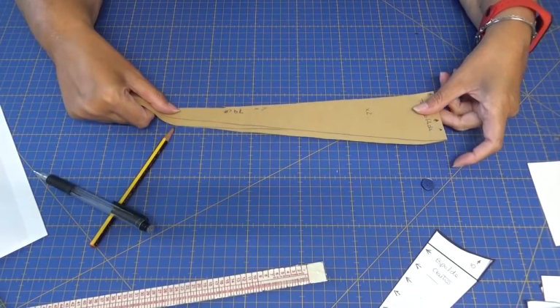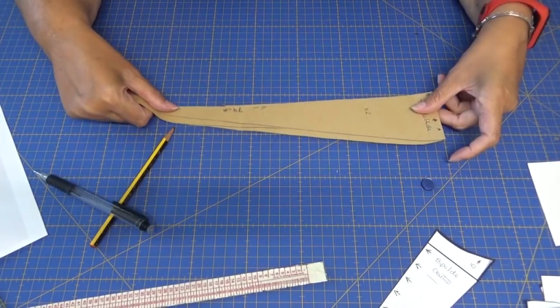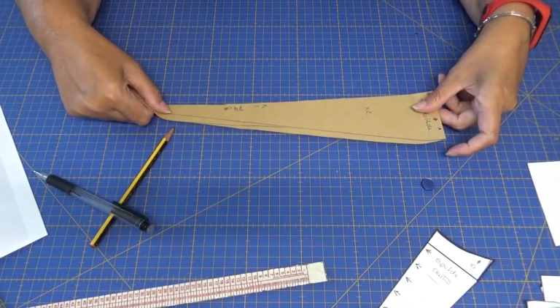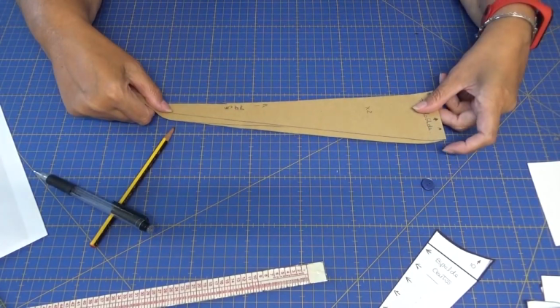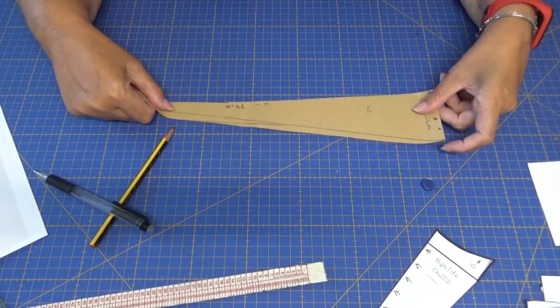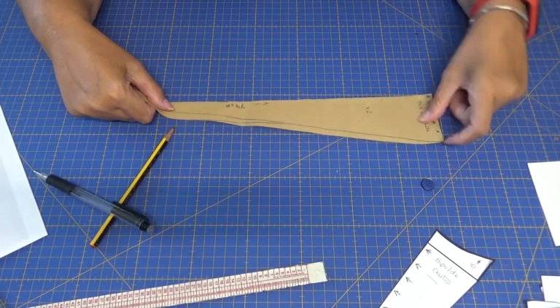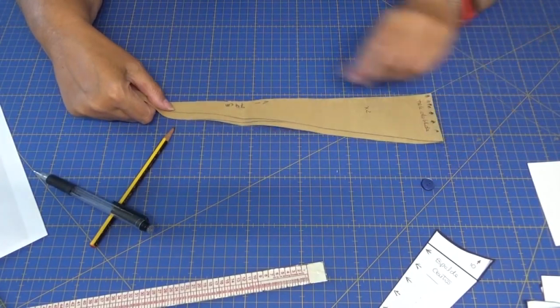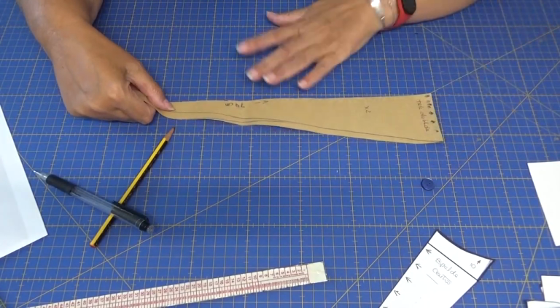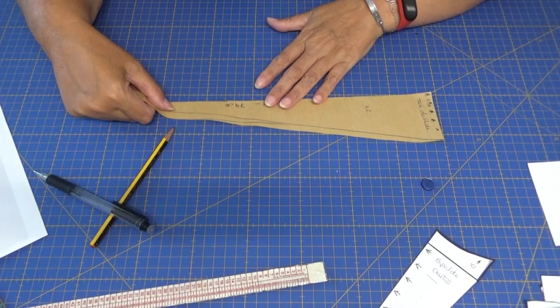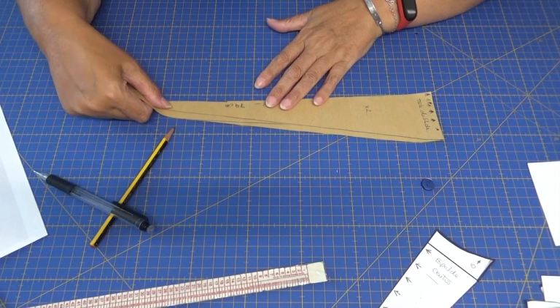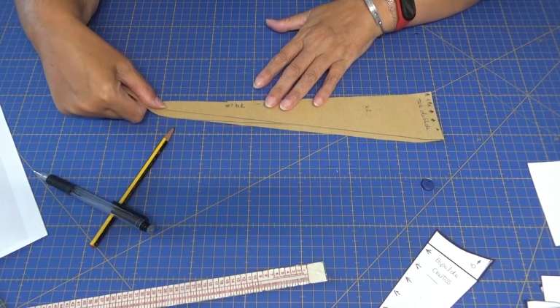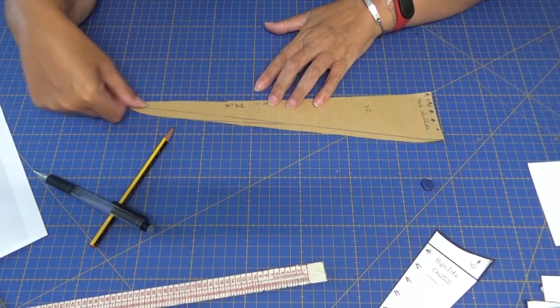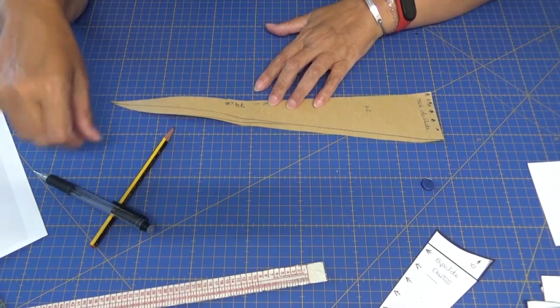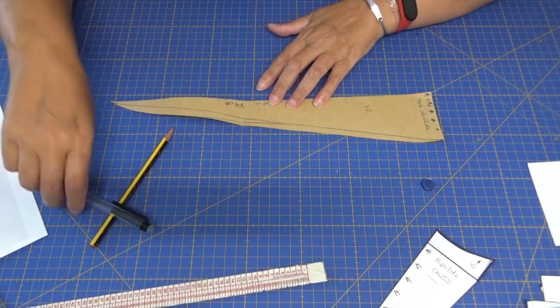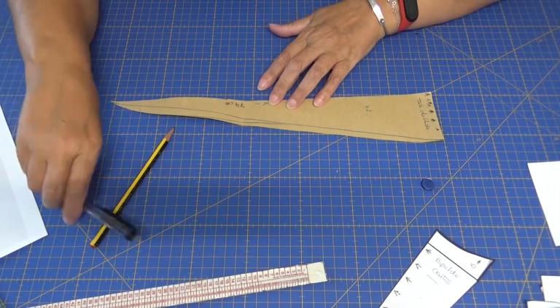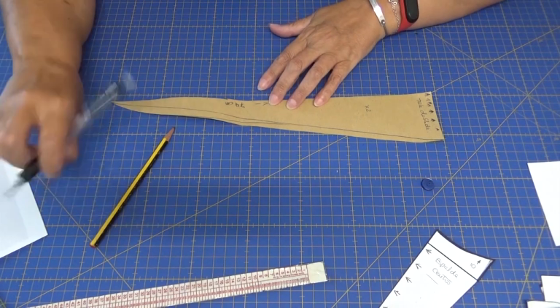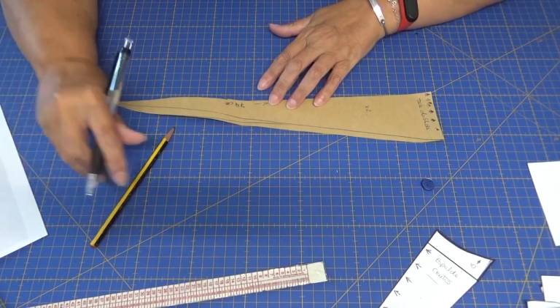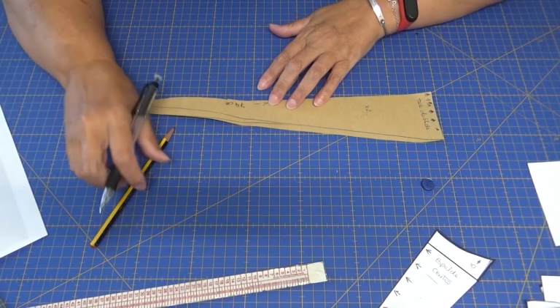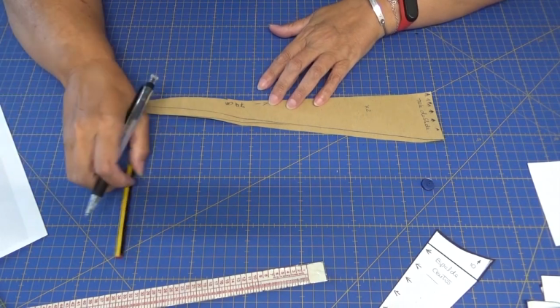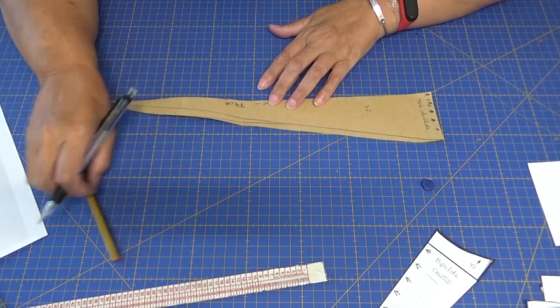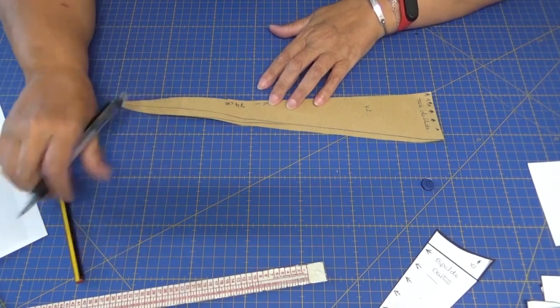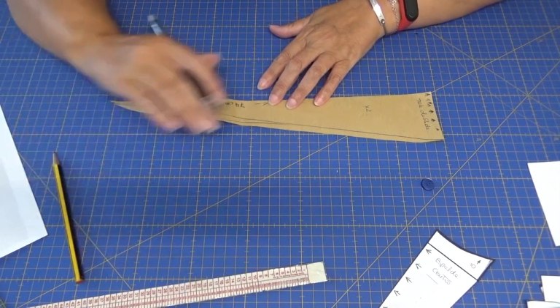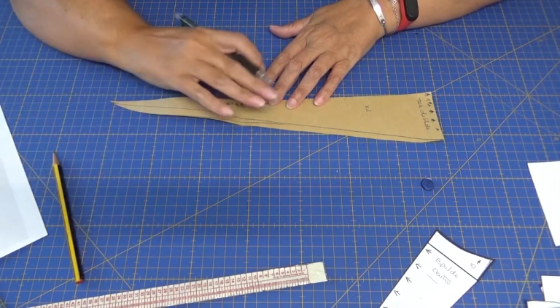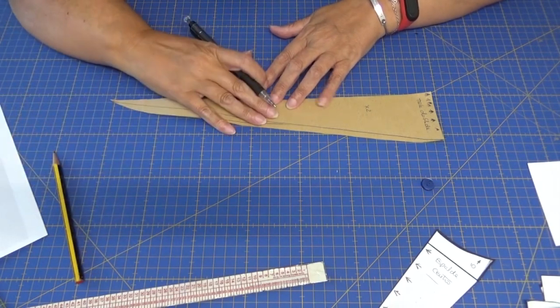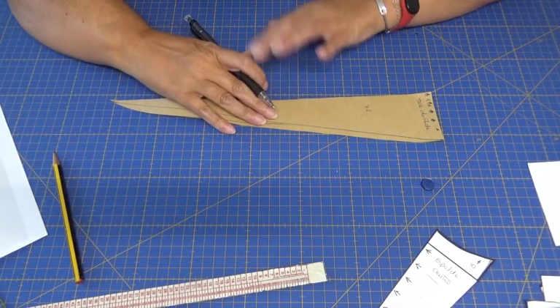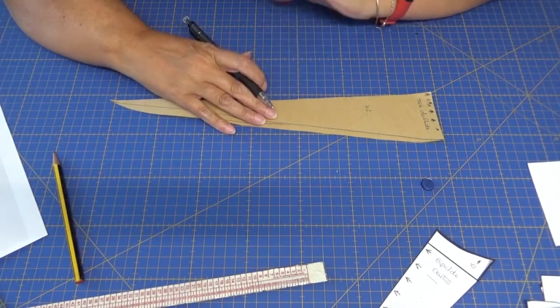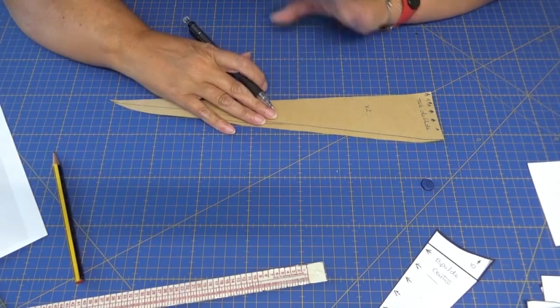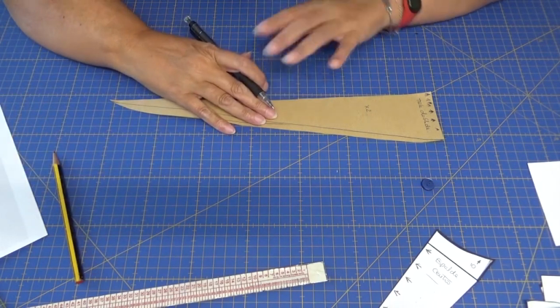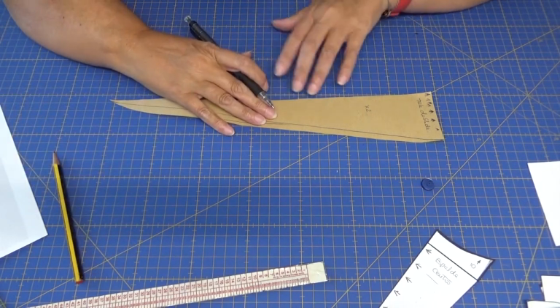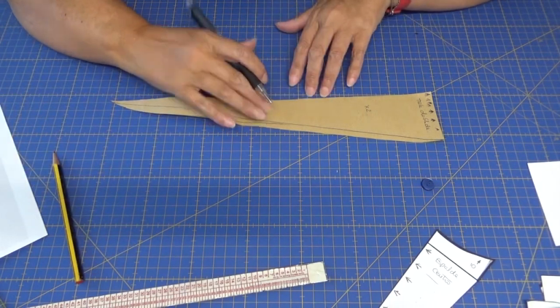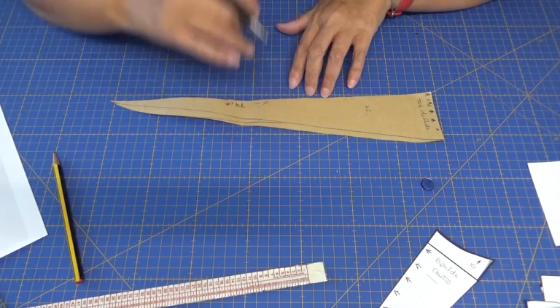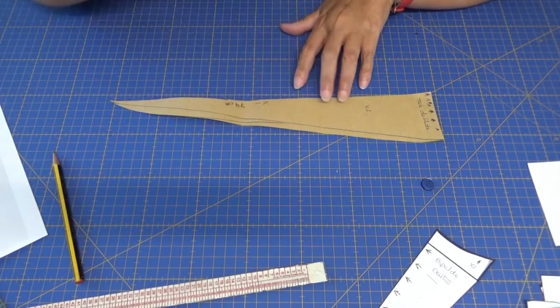¿Cuánto necesitaríamos de tela para hacer esta blusa? Pues yo calculo que con un metro y medio tenemos de sobra.